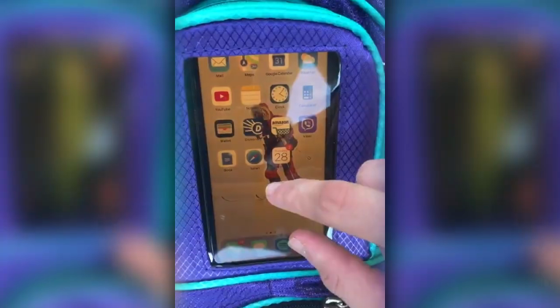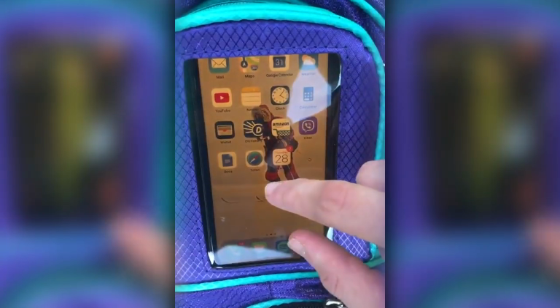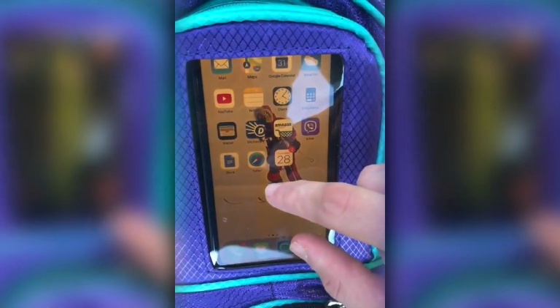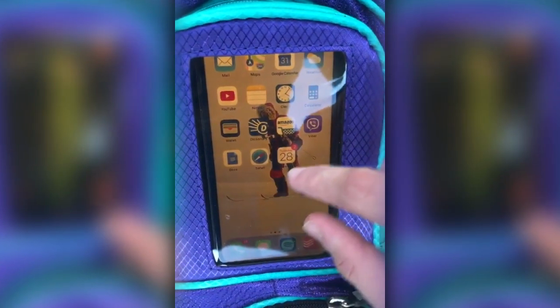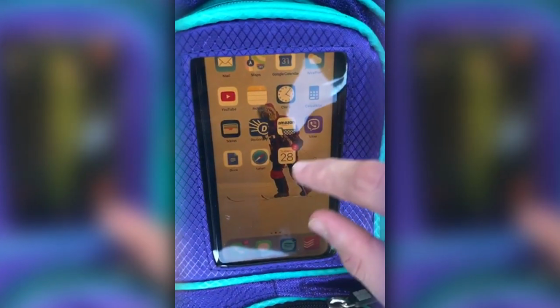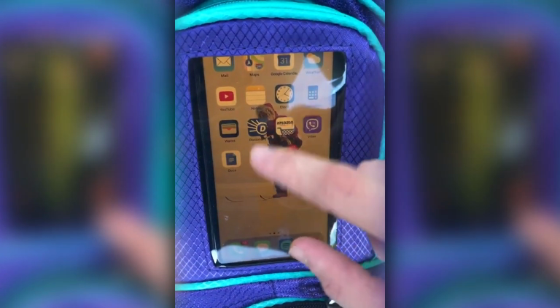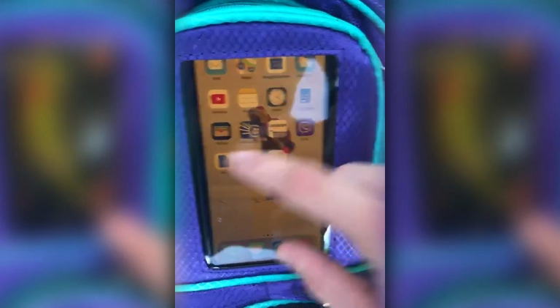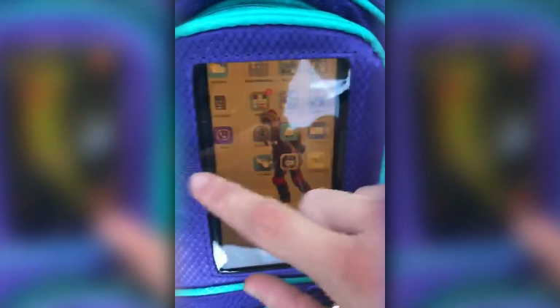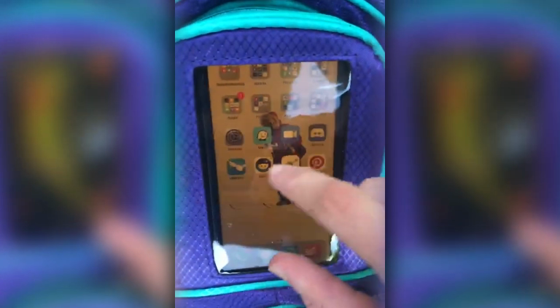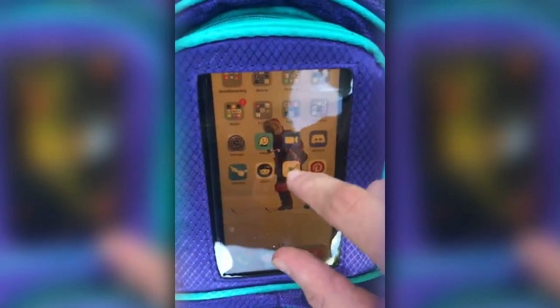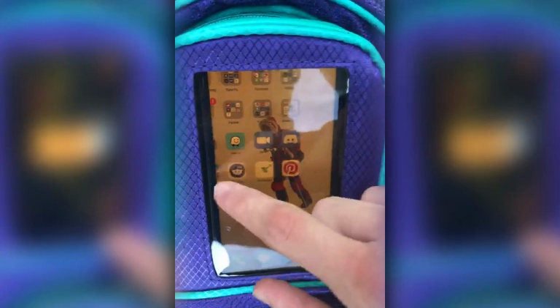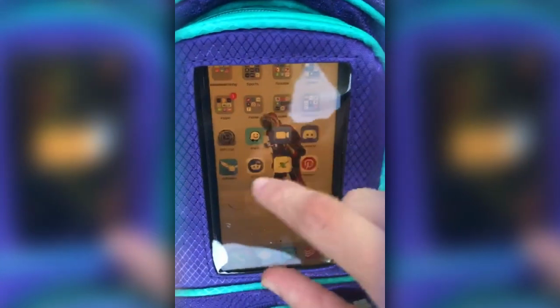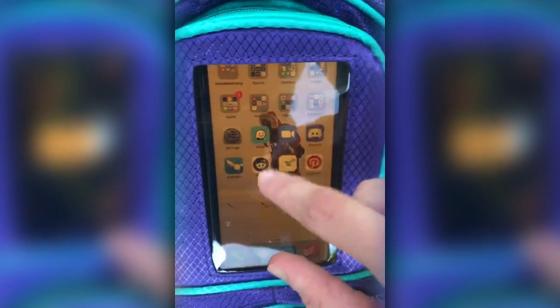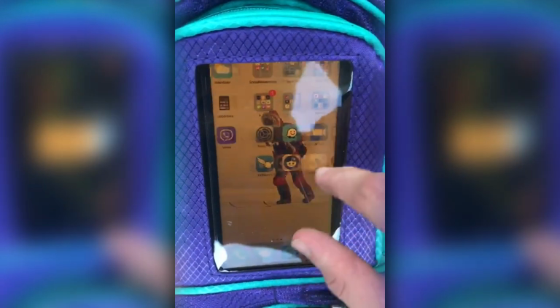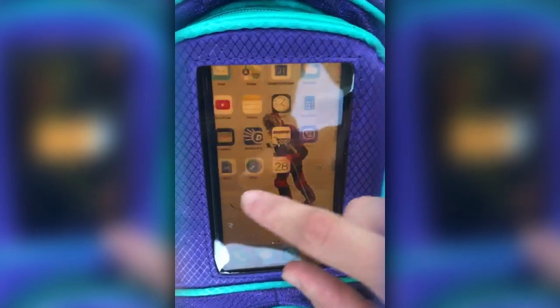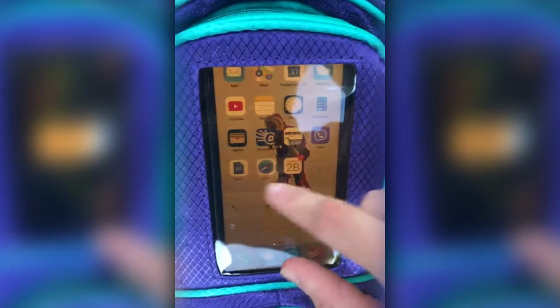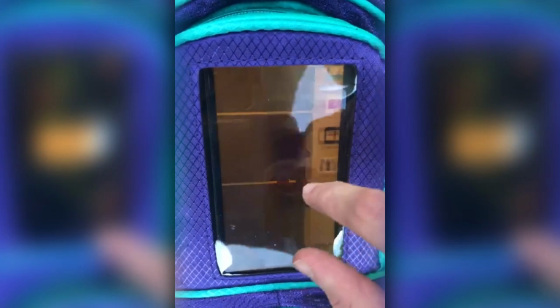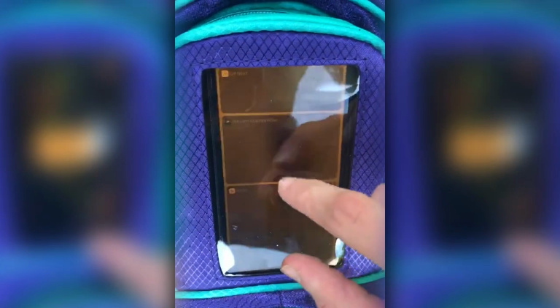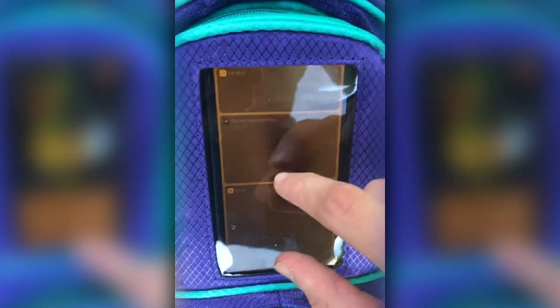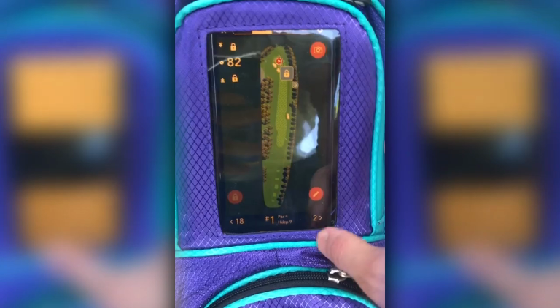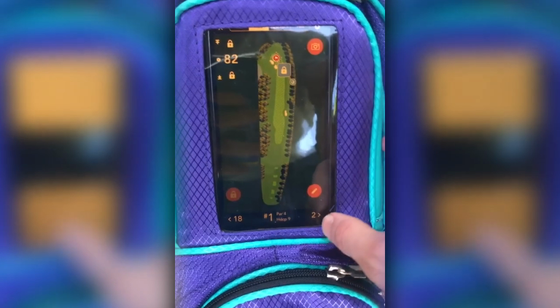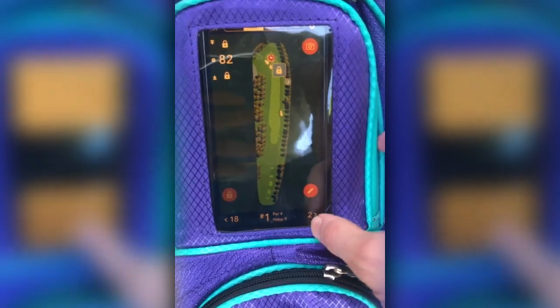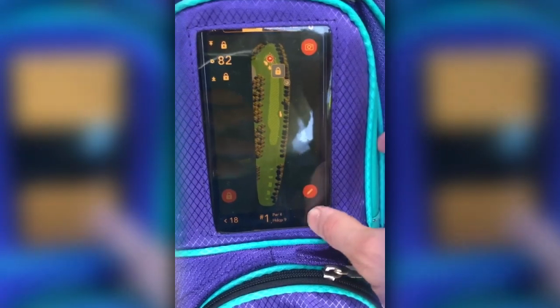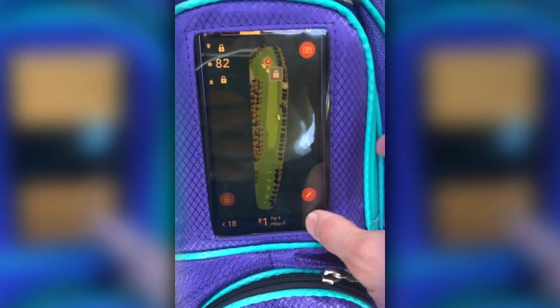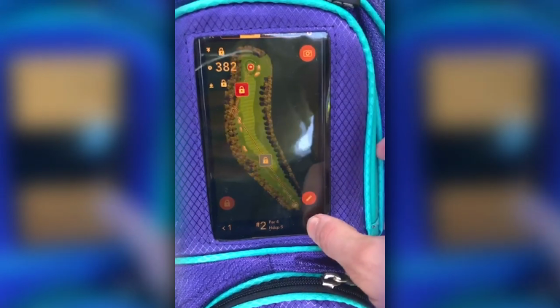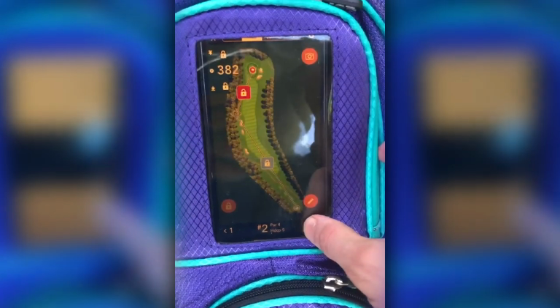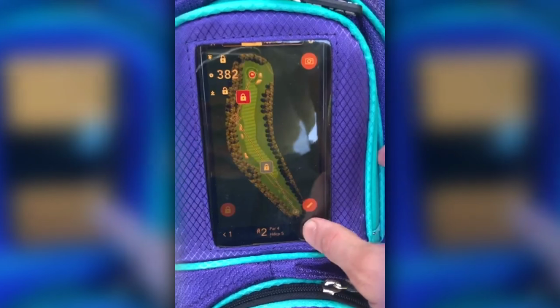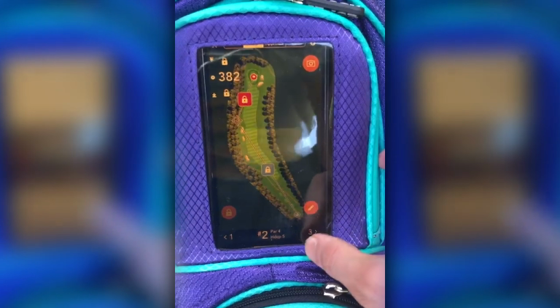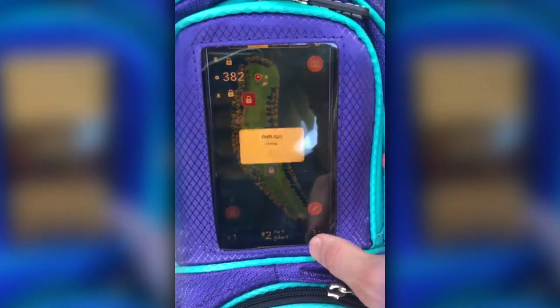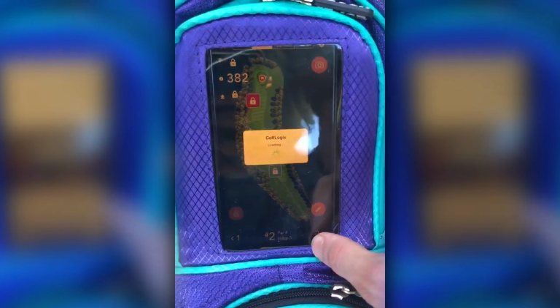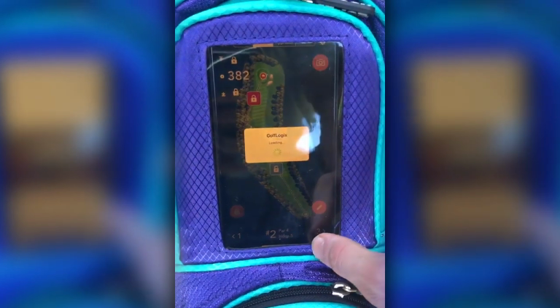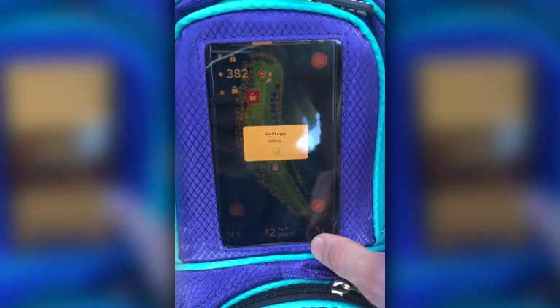The JCR patented smartphone pocket allows you to access your golf course app right from the convenience of the bag.